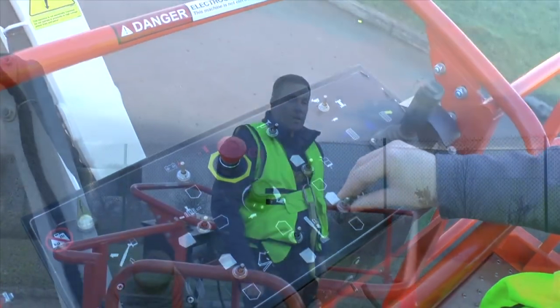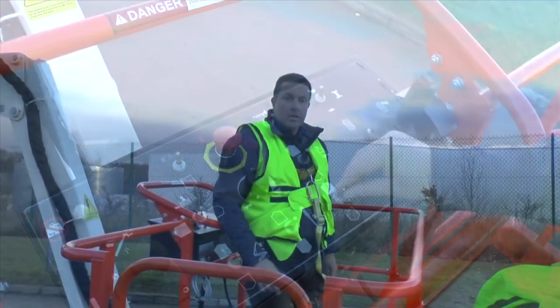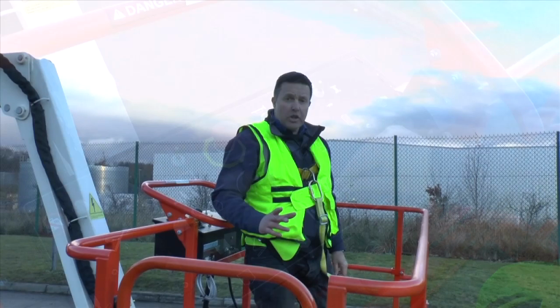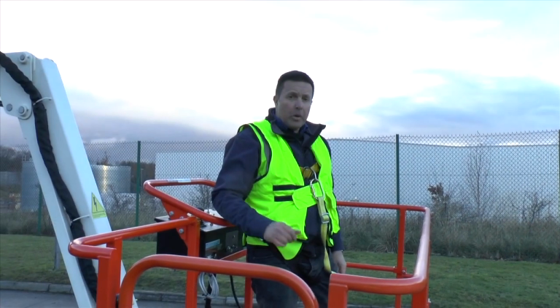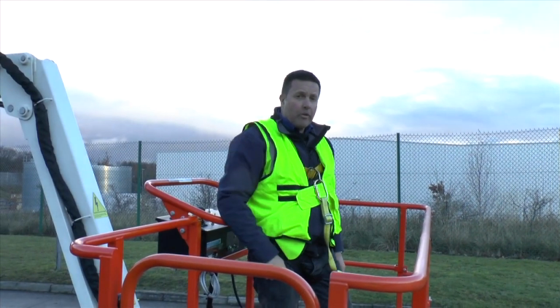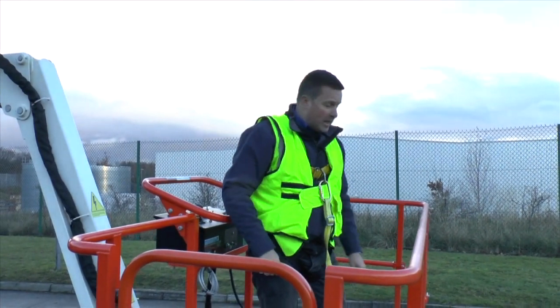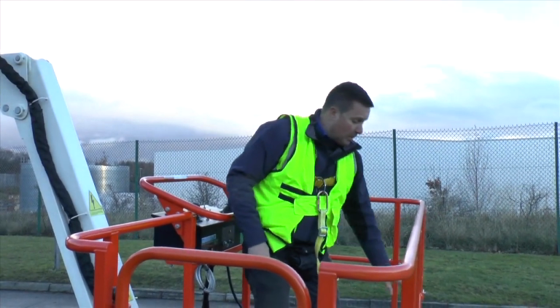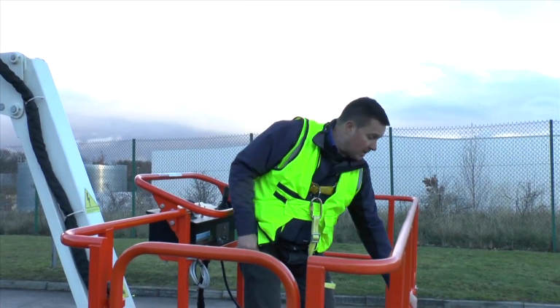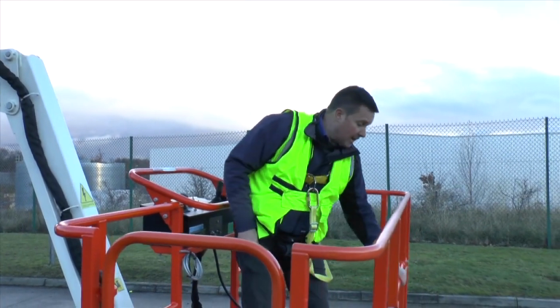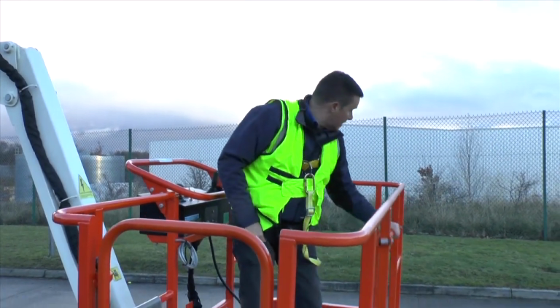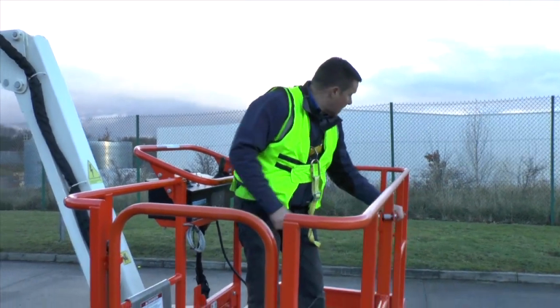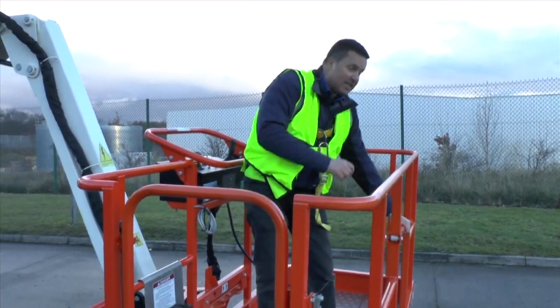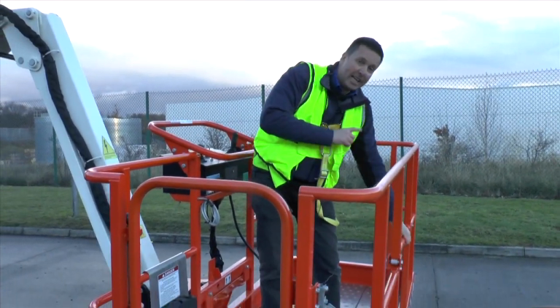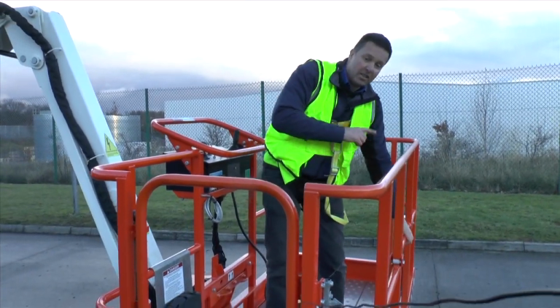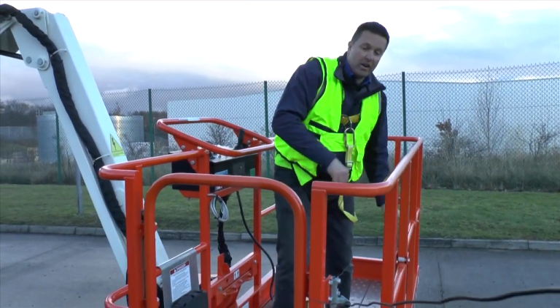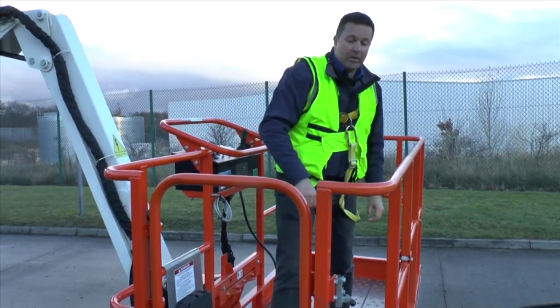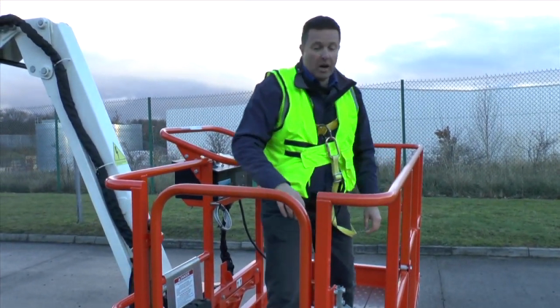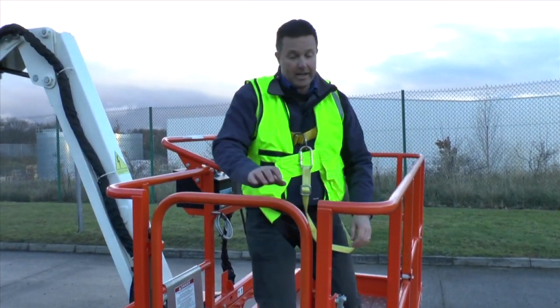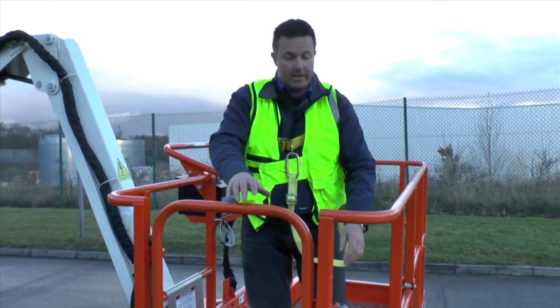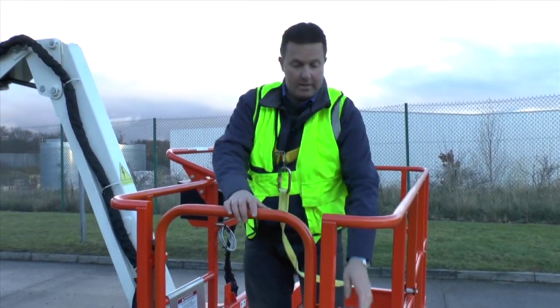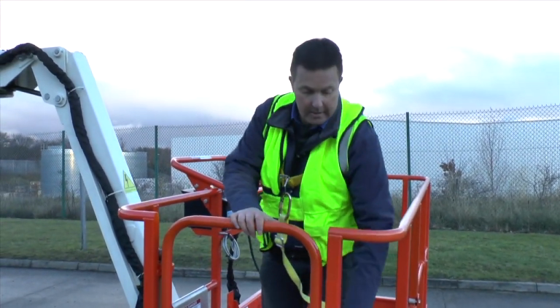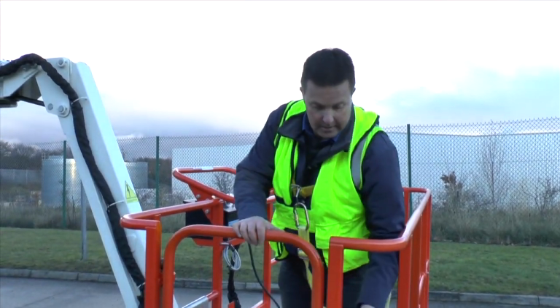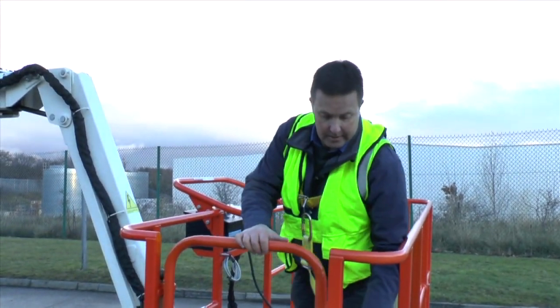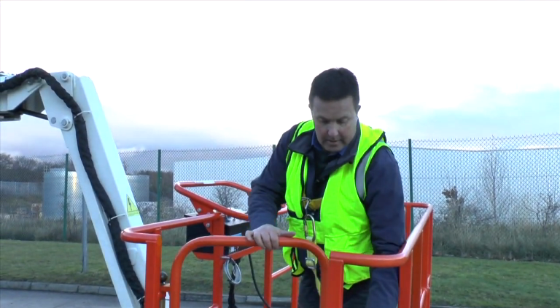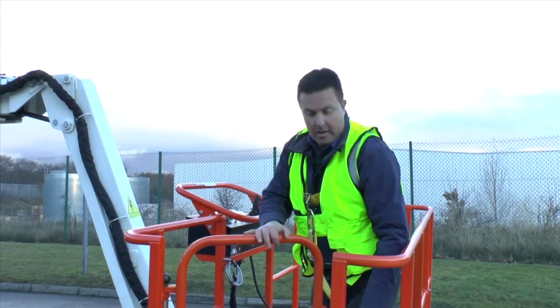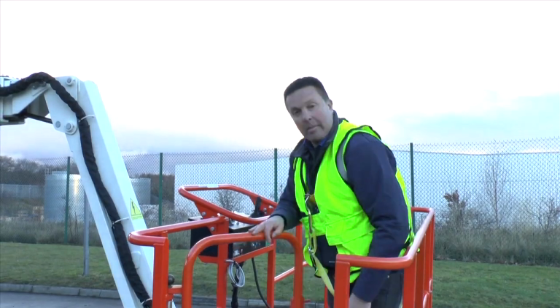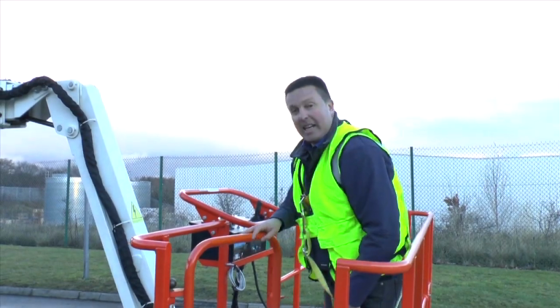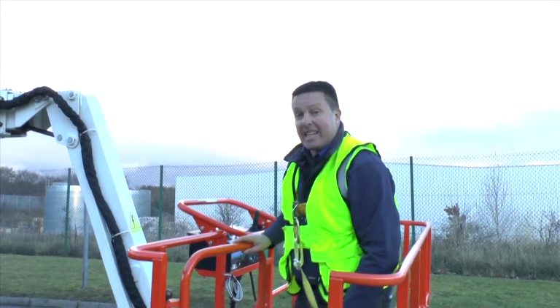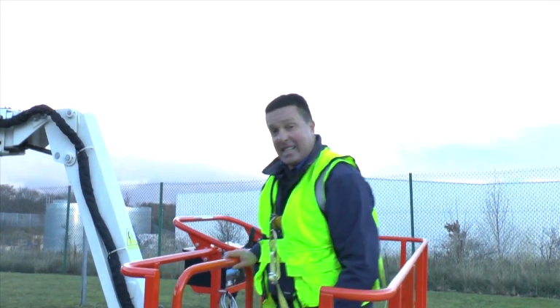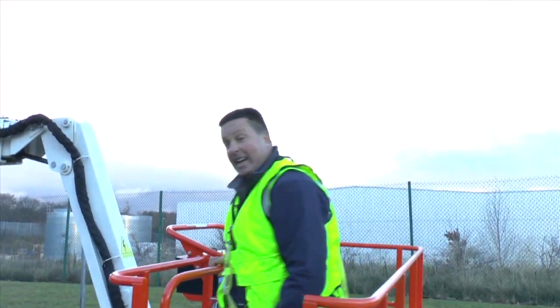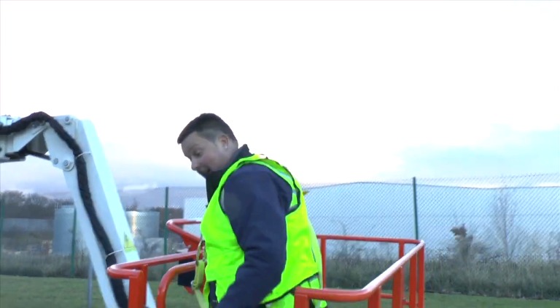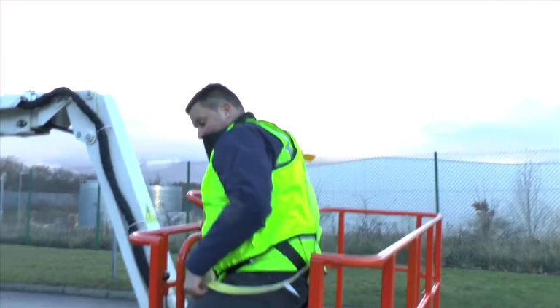The 2.4 metre basket has gates on every side, making it easy to get in and out.